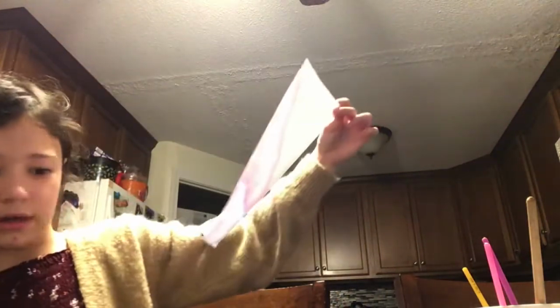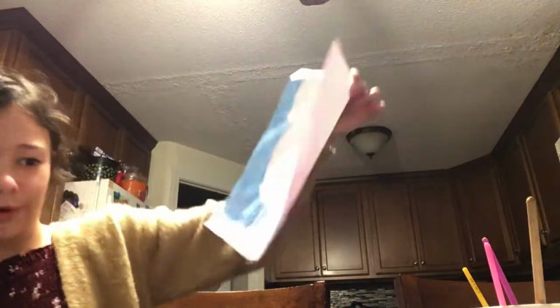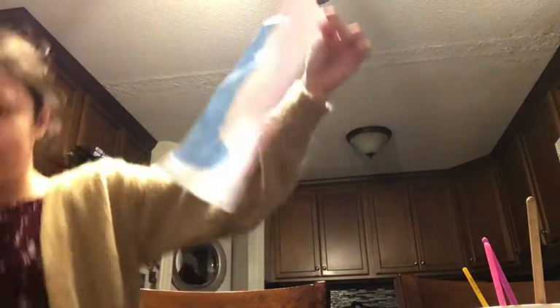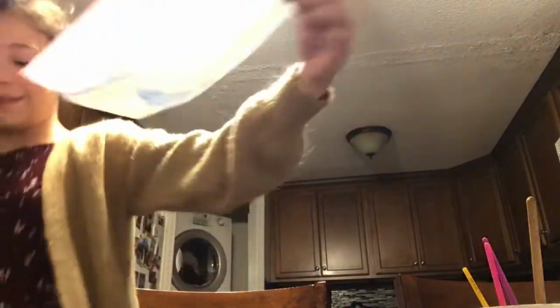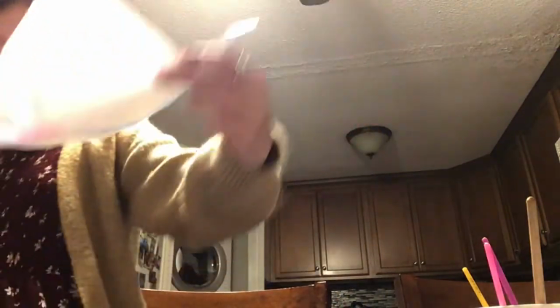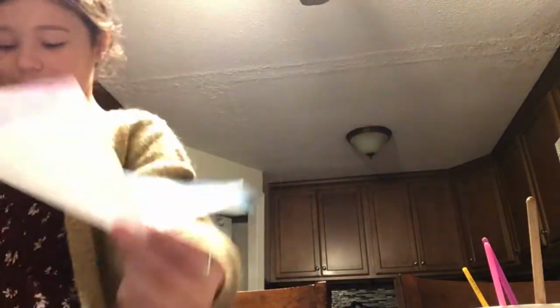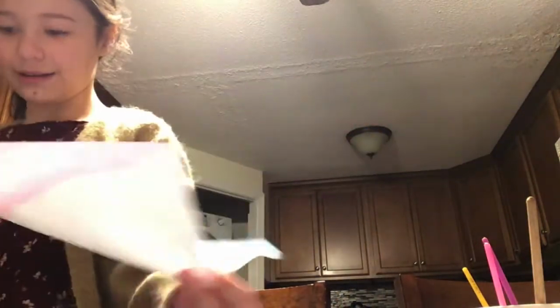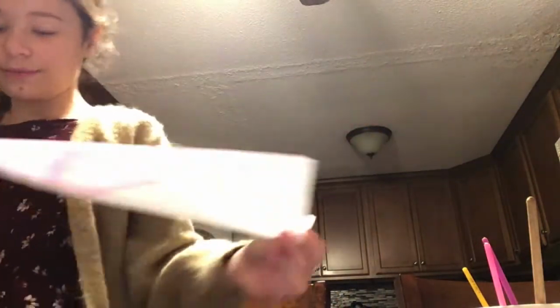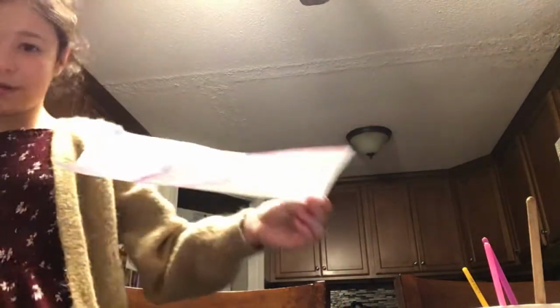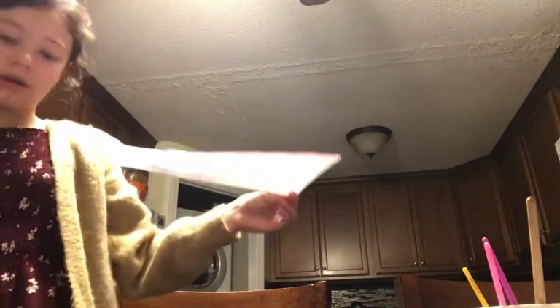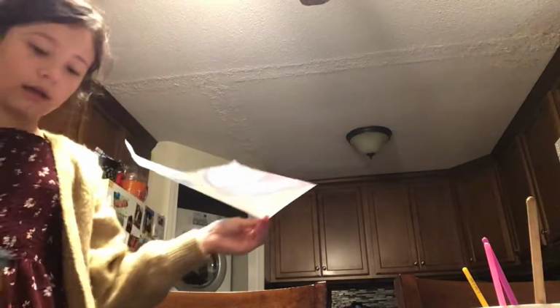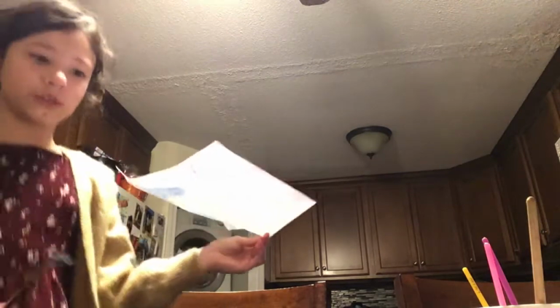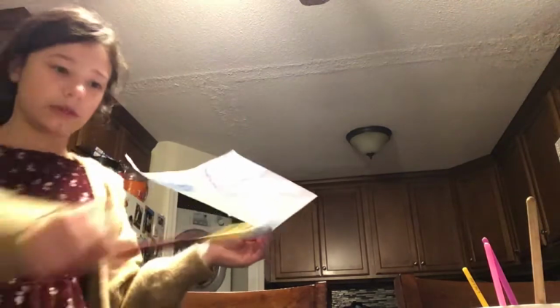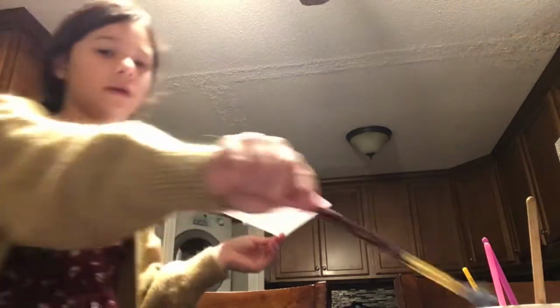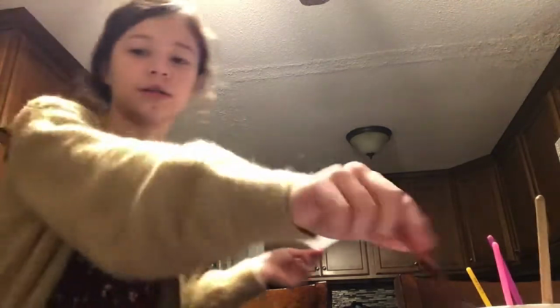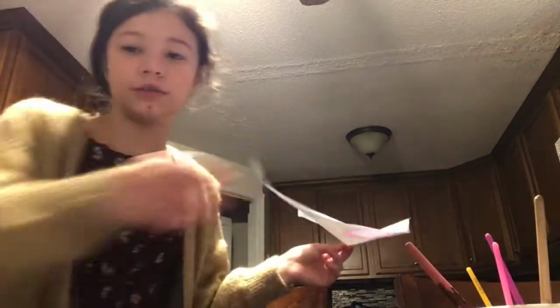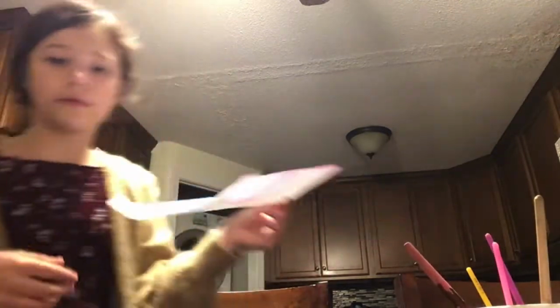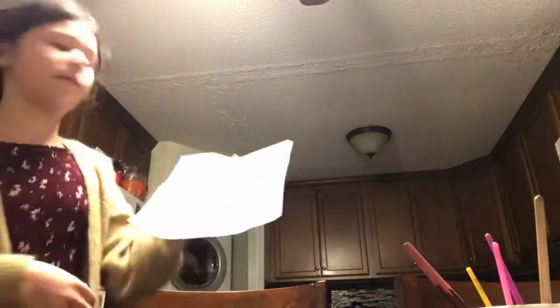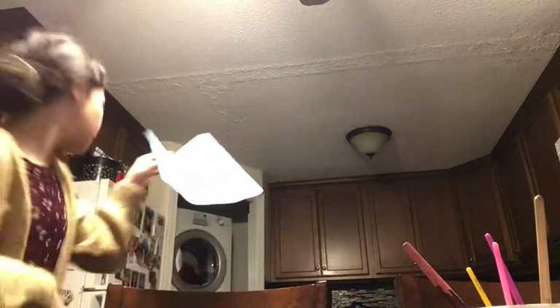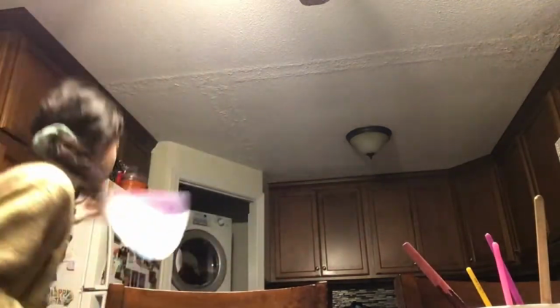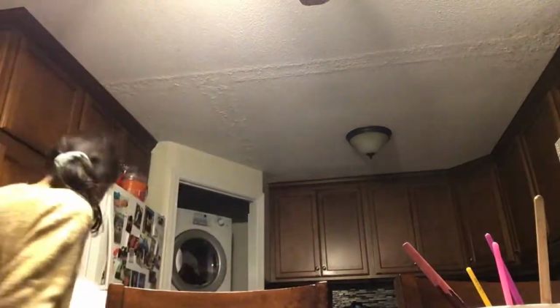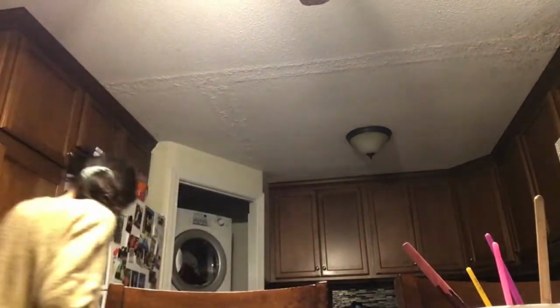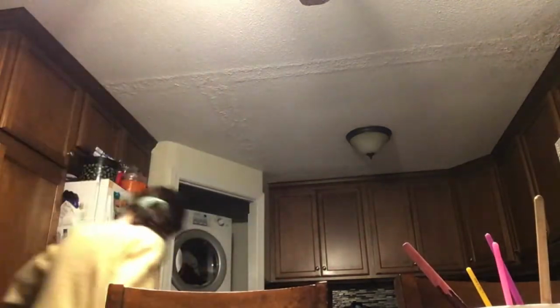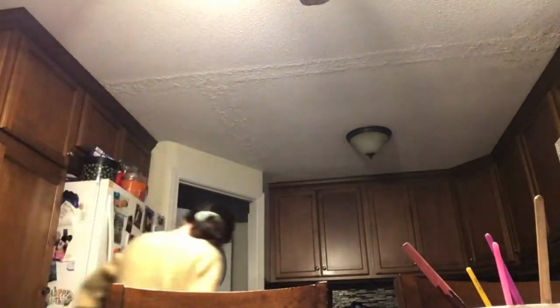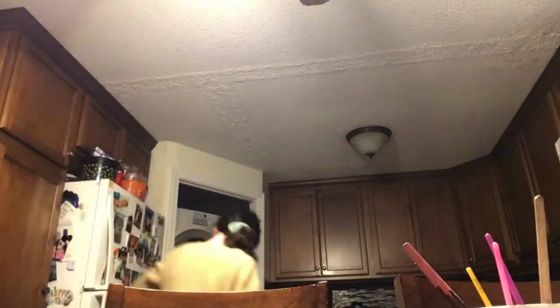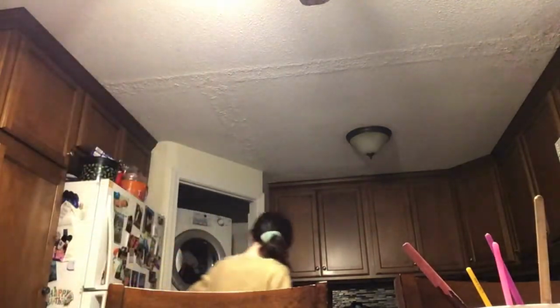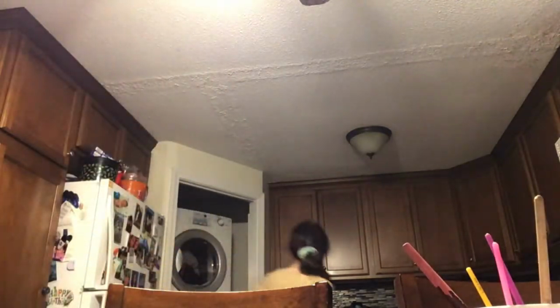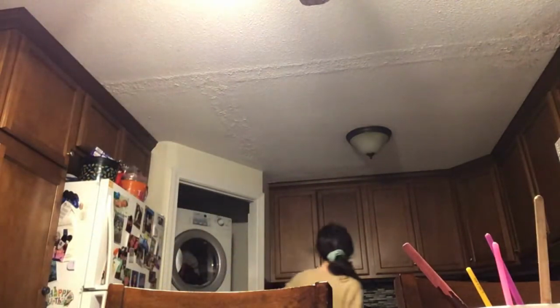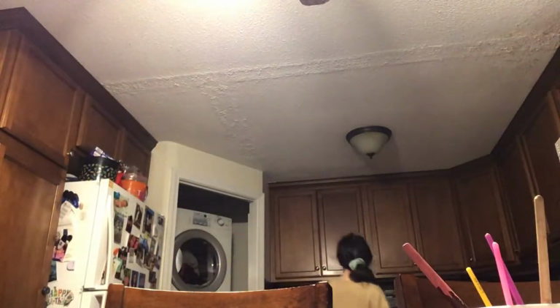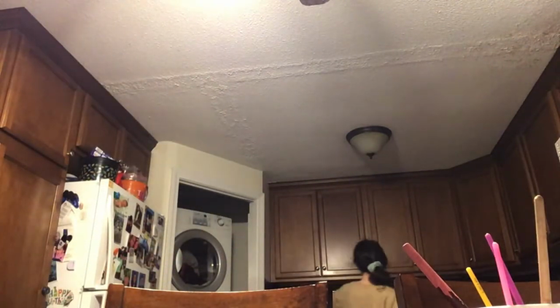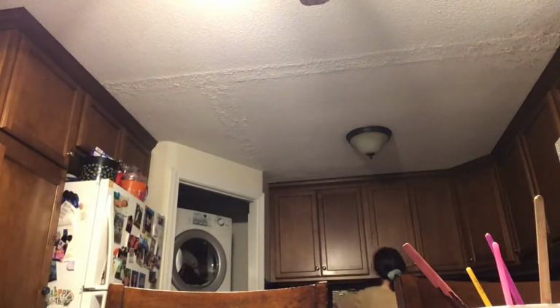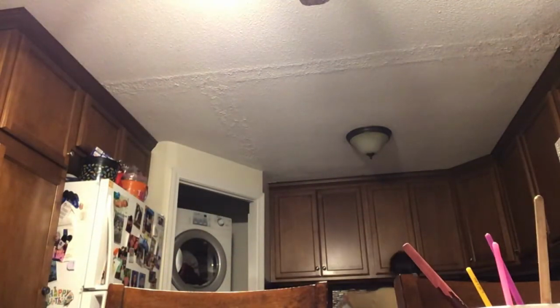Alright, we're going to put this right here. I'll just carry it into it because I don't want to get any paint on the table.